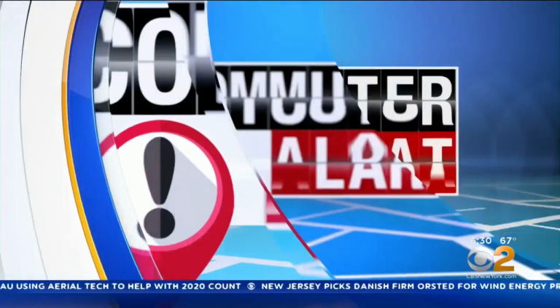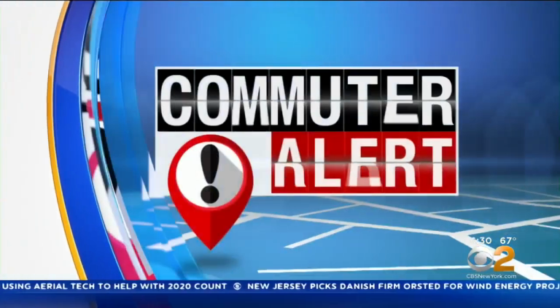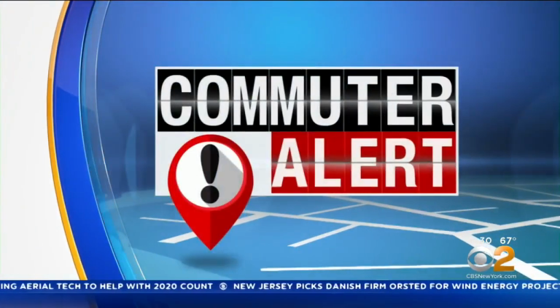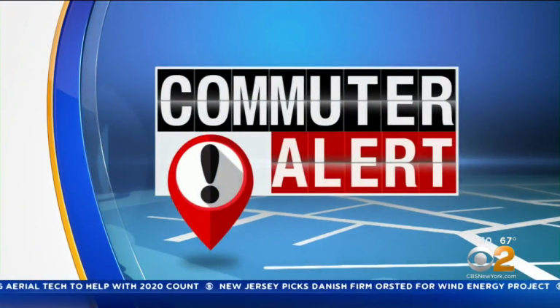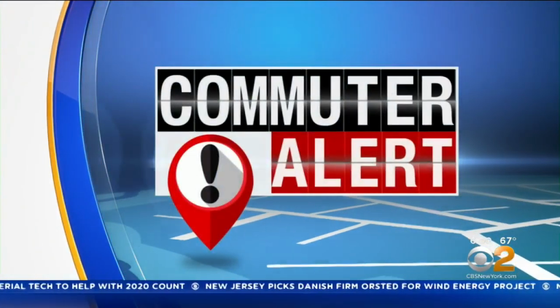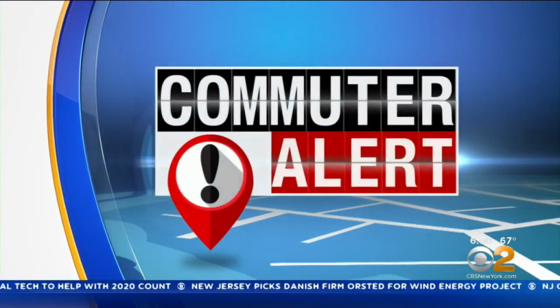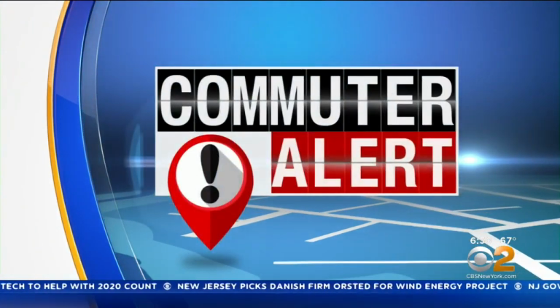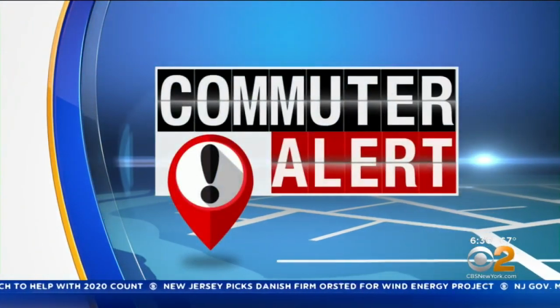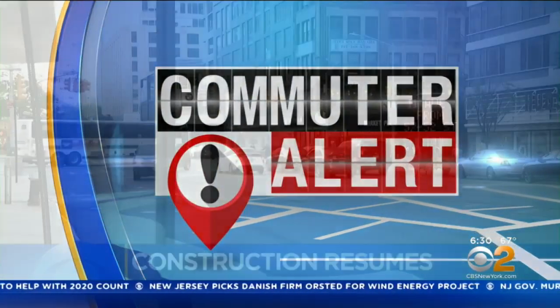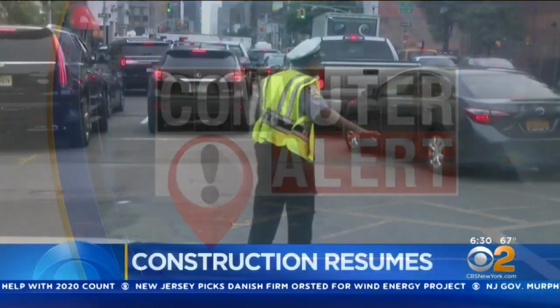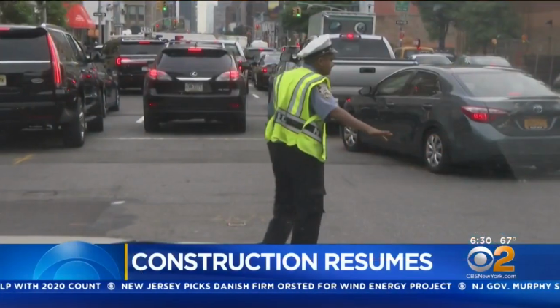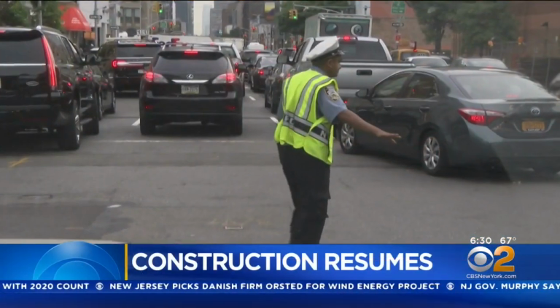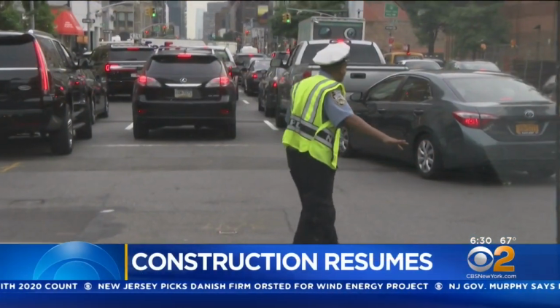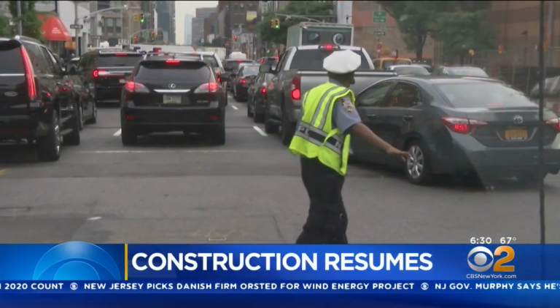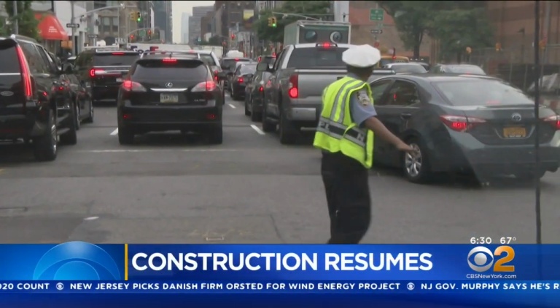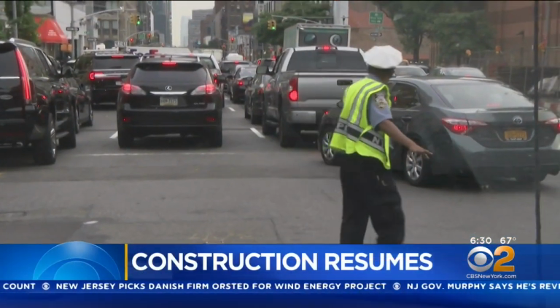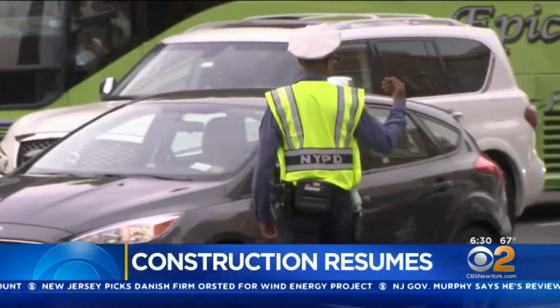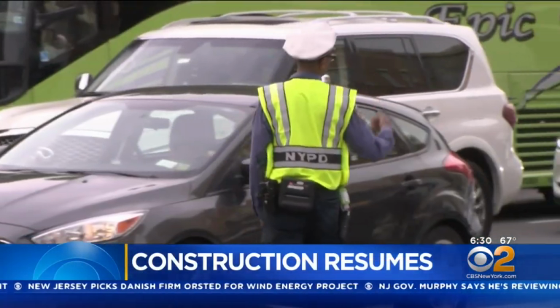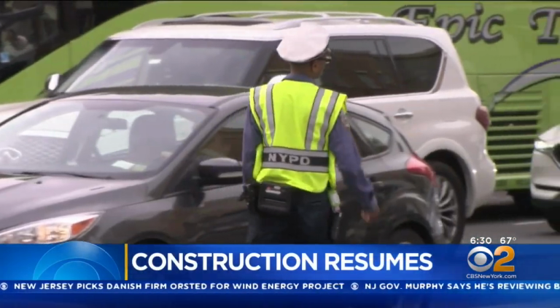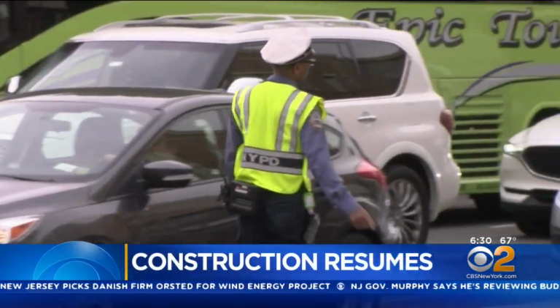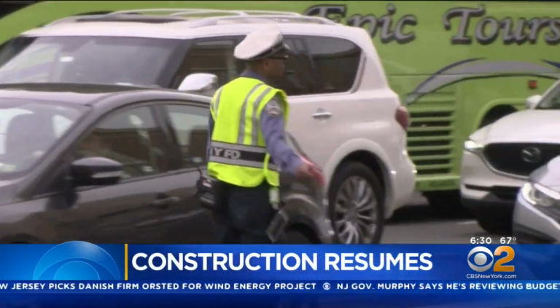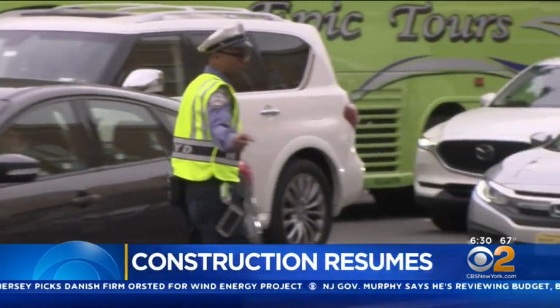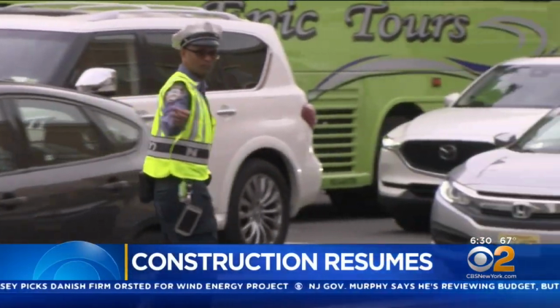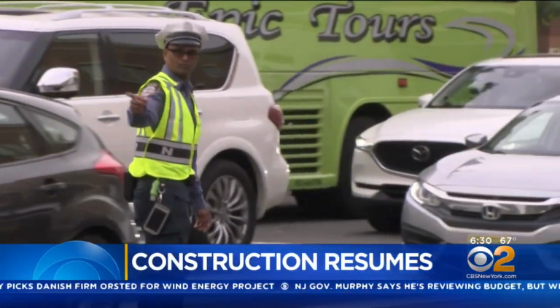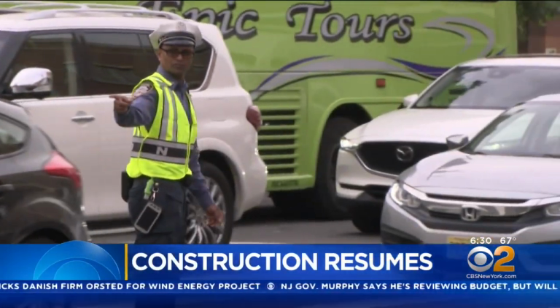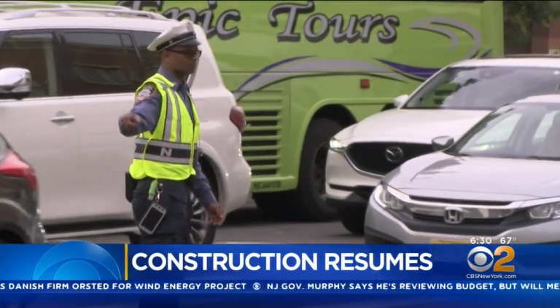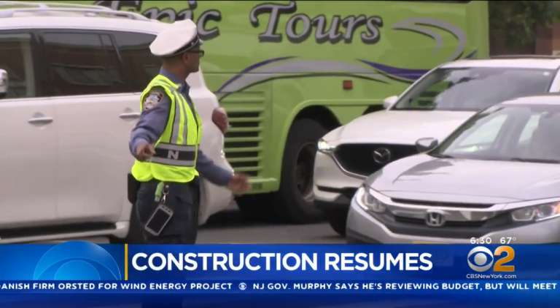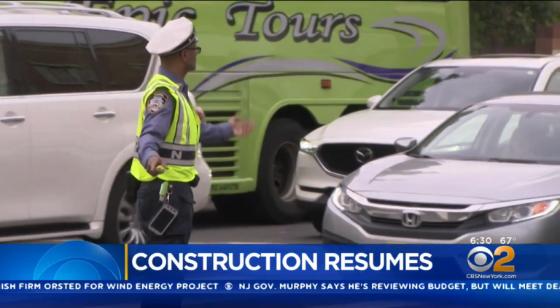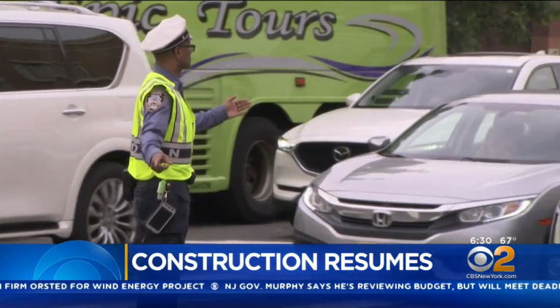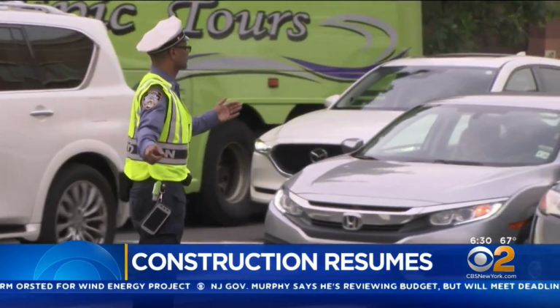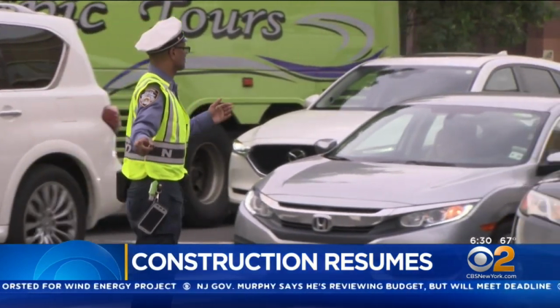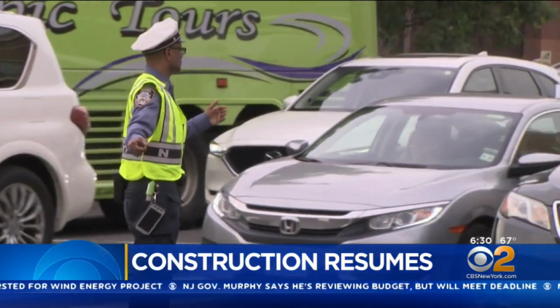A commuter alert for people driving on the west side. Construction to turn 11th Avenue into a one-way street resumes.